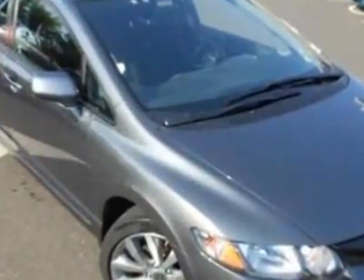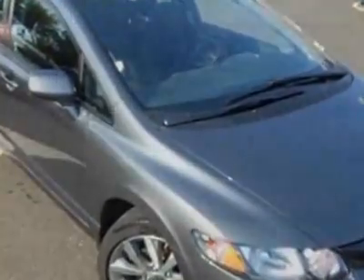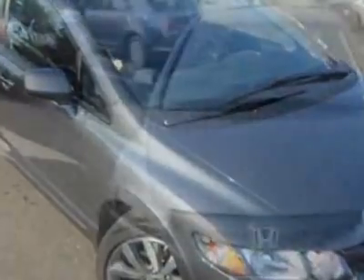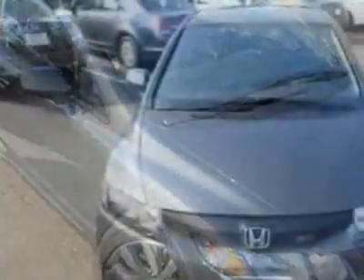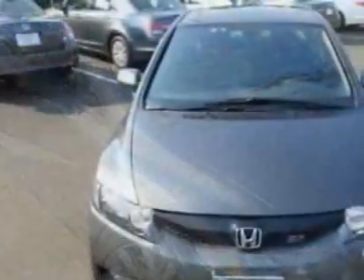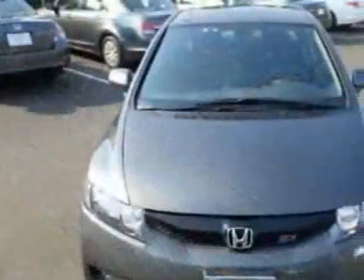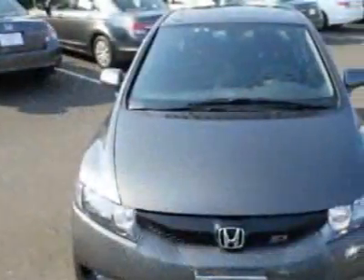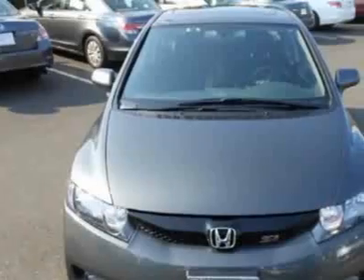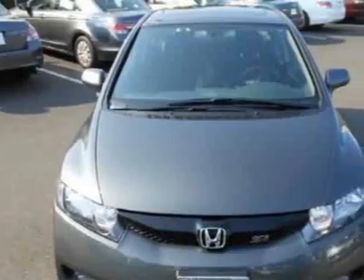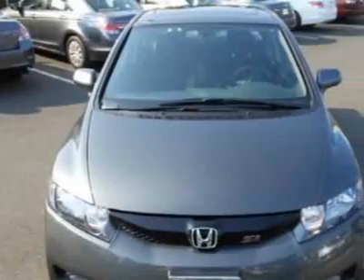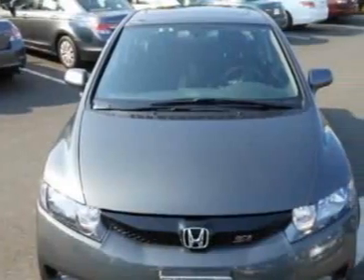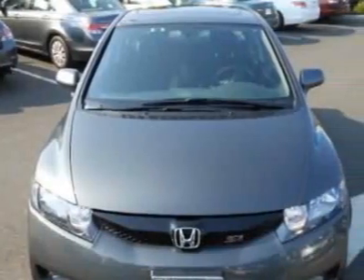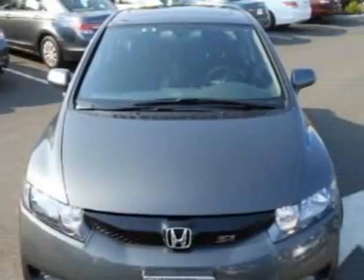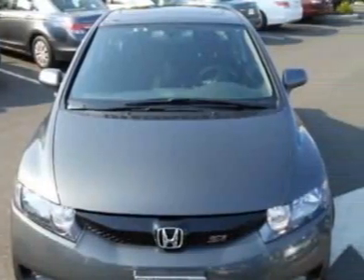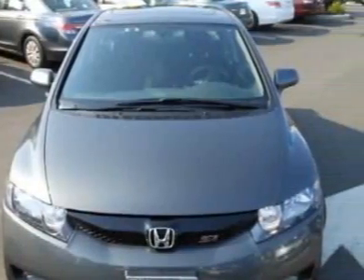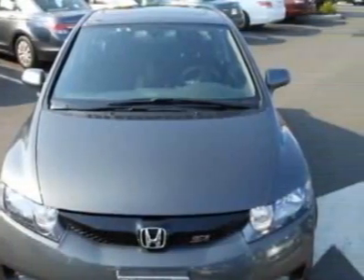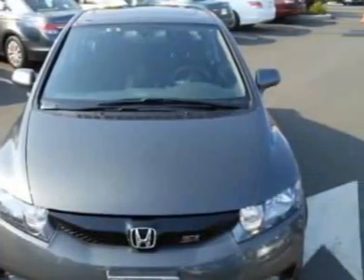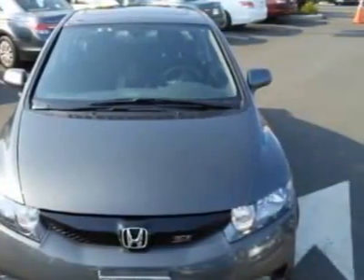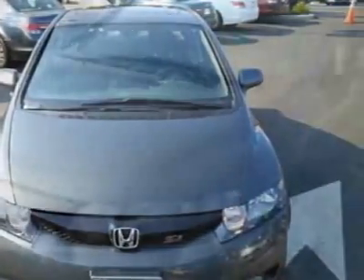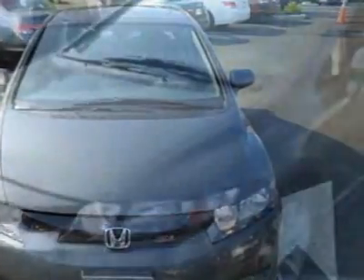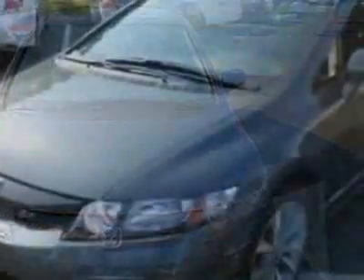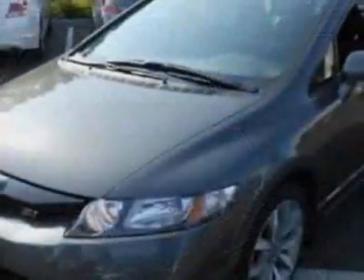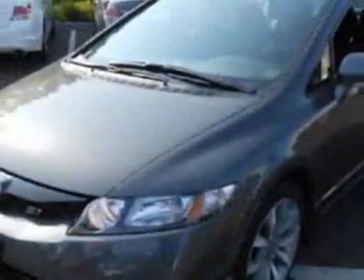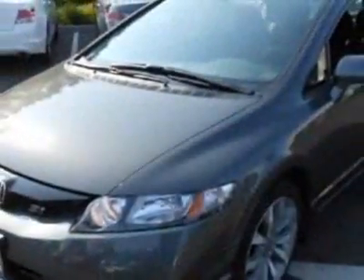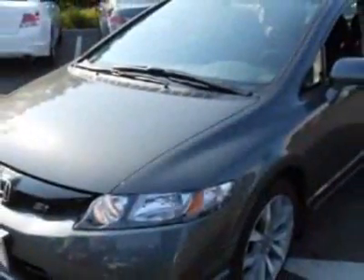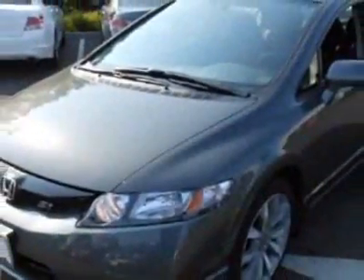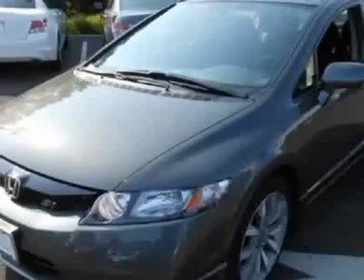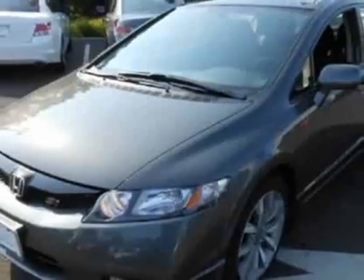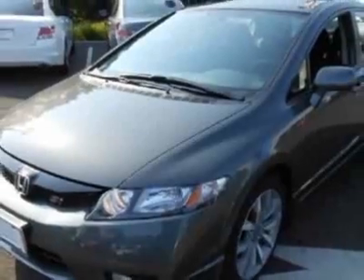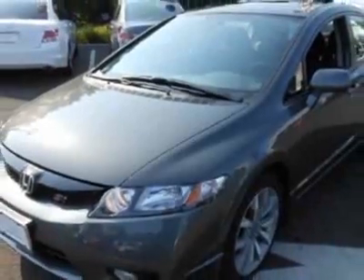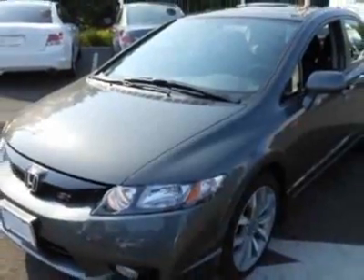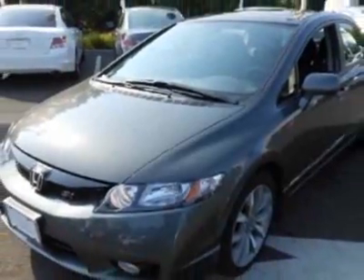This Civic has just under 18,500 miles. For your protection, this vehicle has a factory warranty.